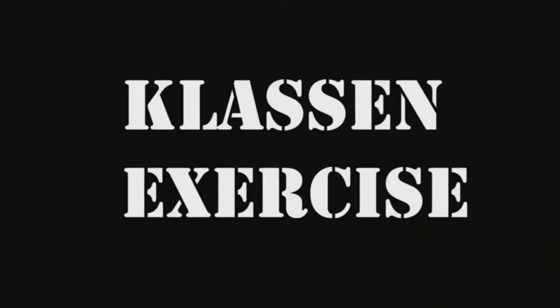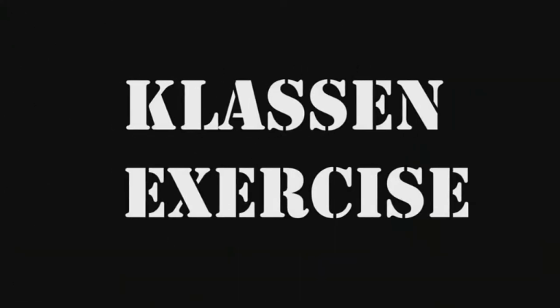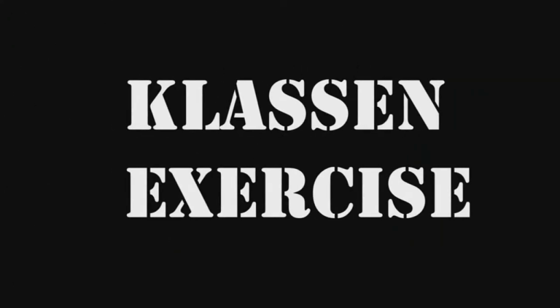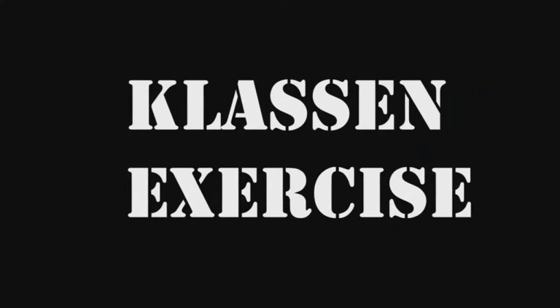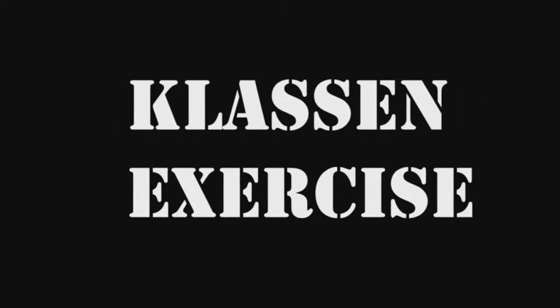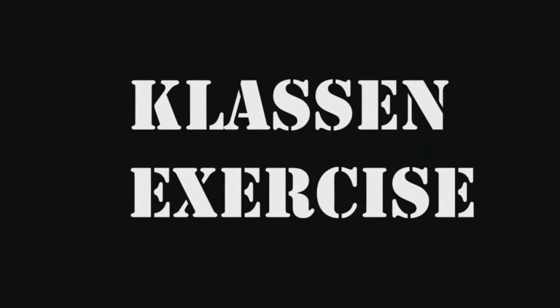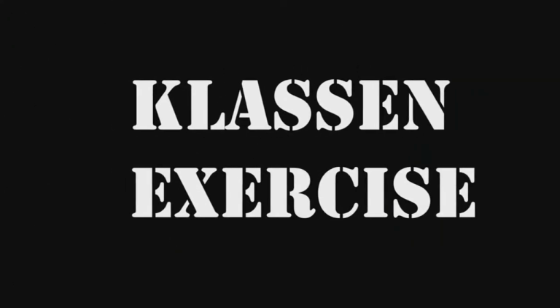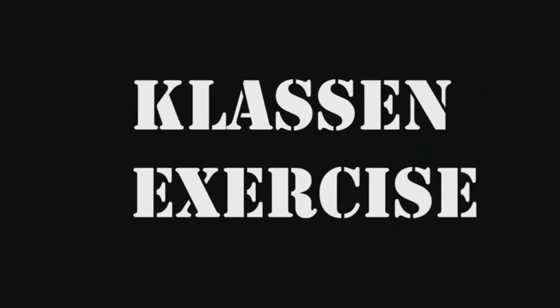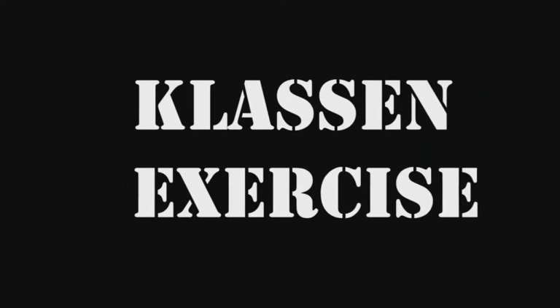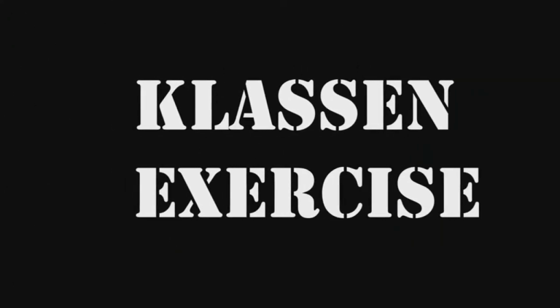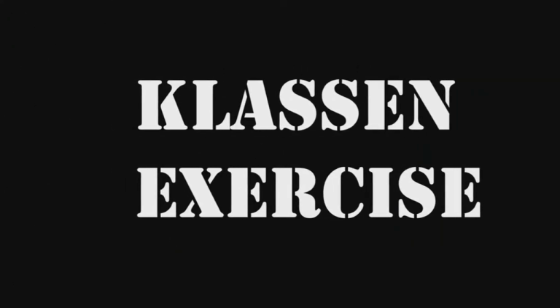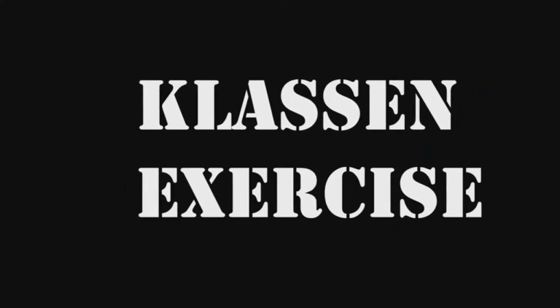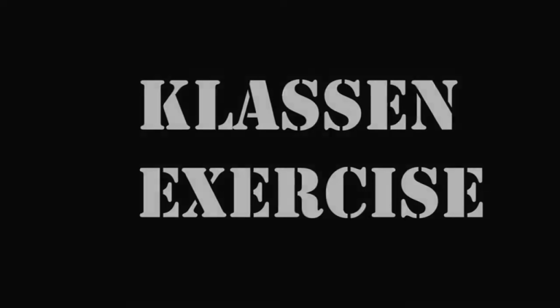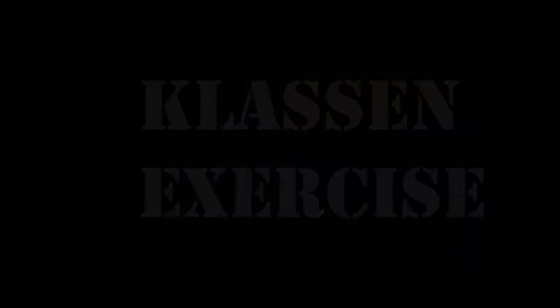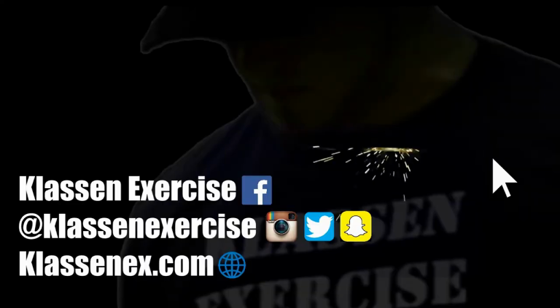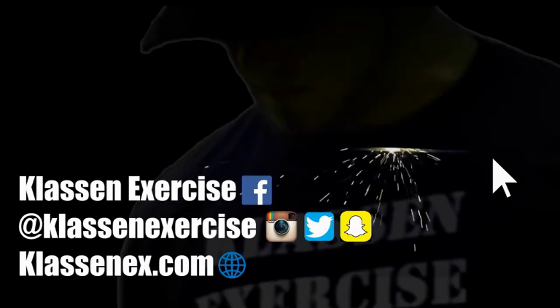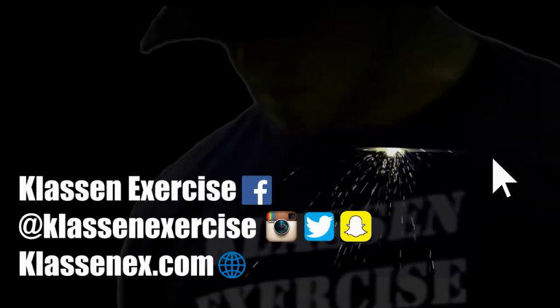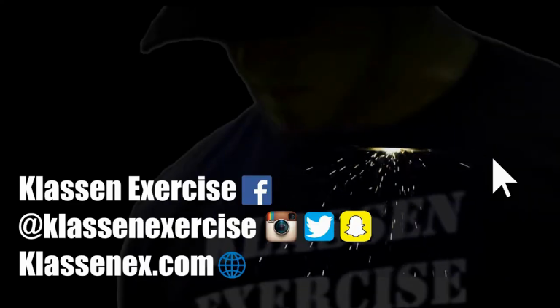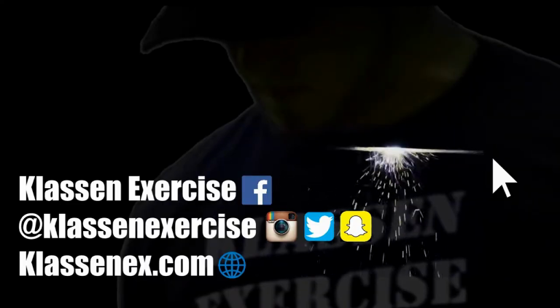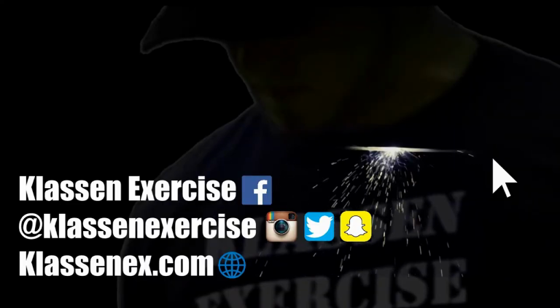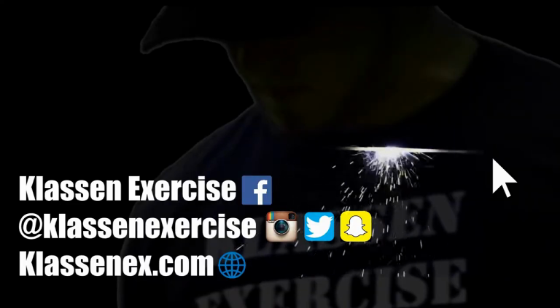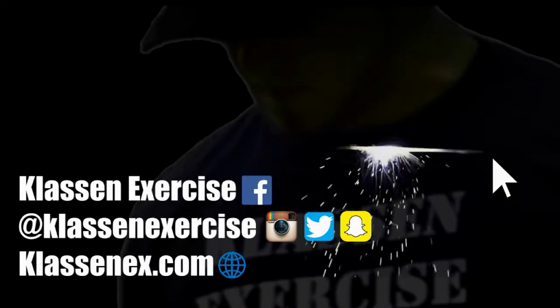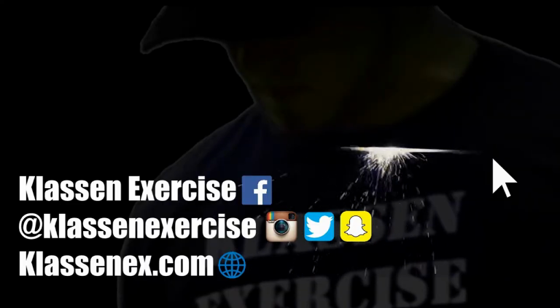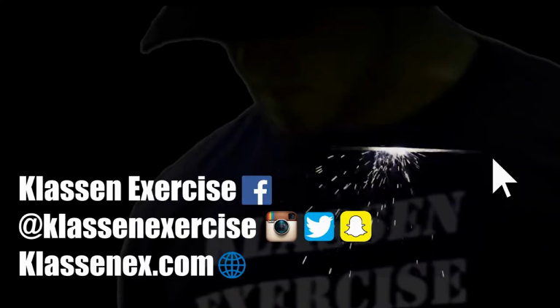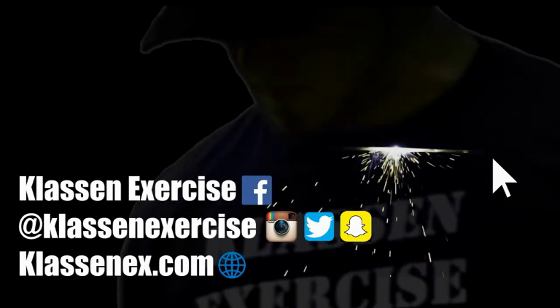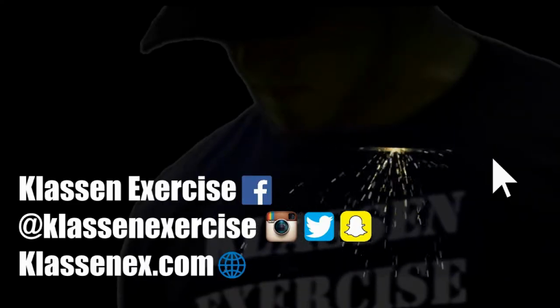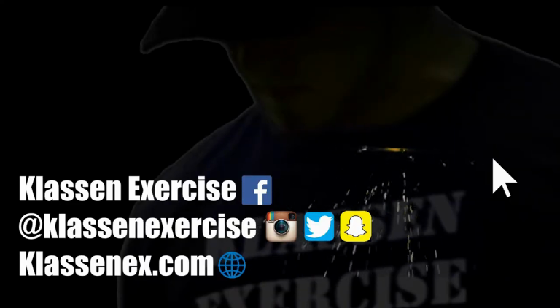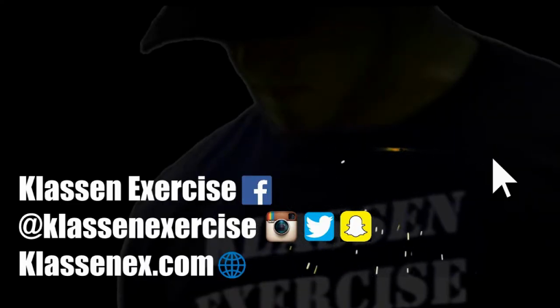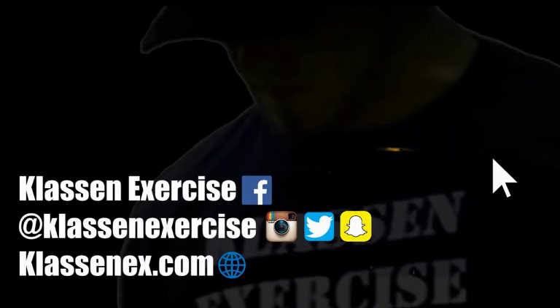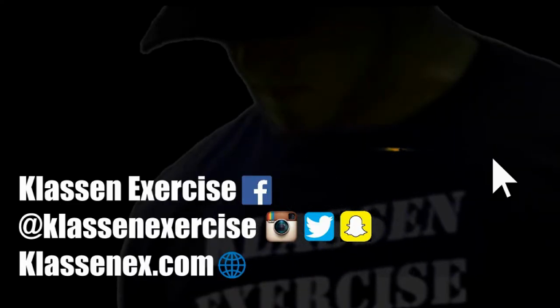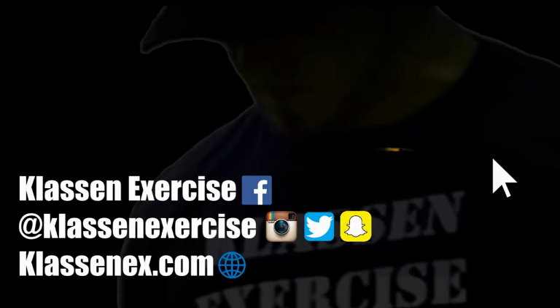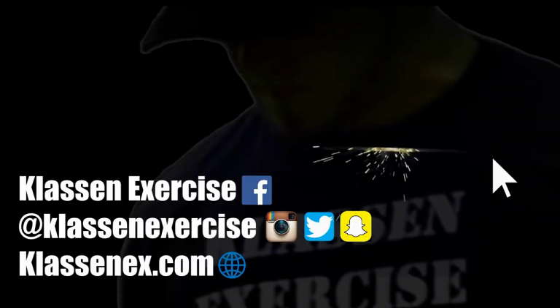Anyways, that's going to do it for this video. Hope you guys enjoyed it — if you did, please leave a like and consider subscribing to my channel for more exercise tips and content like this. Klossnyx out.